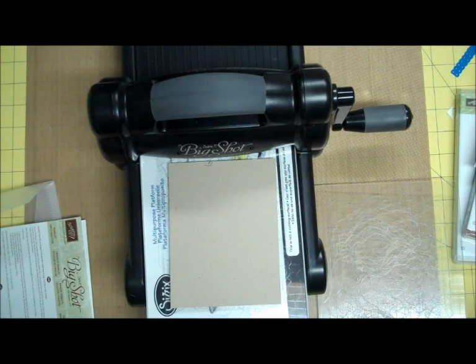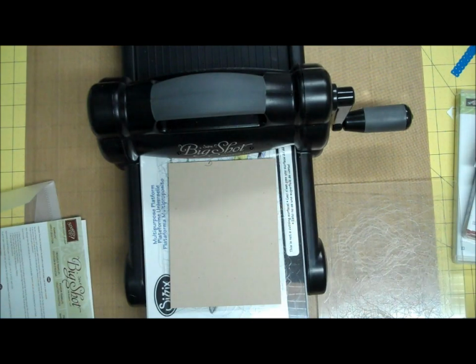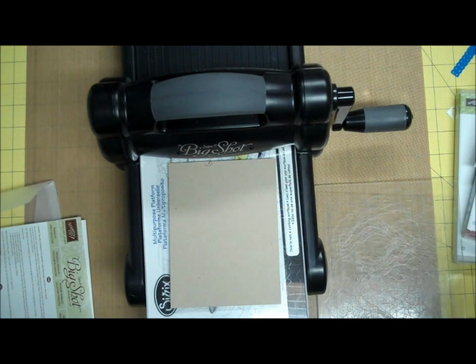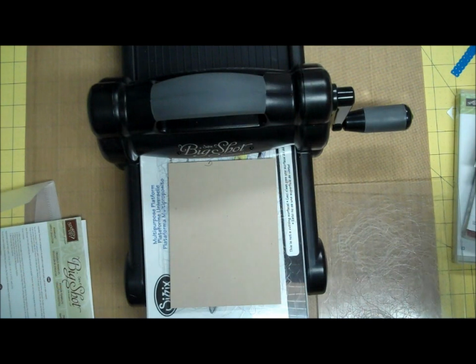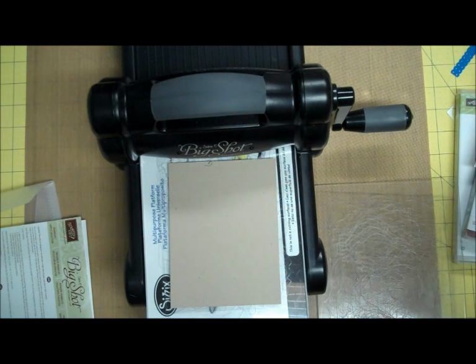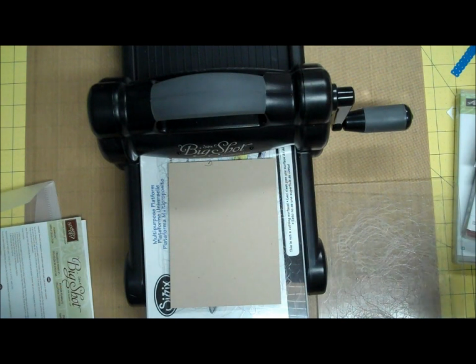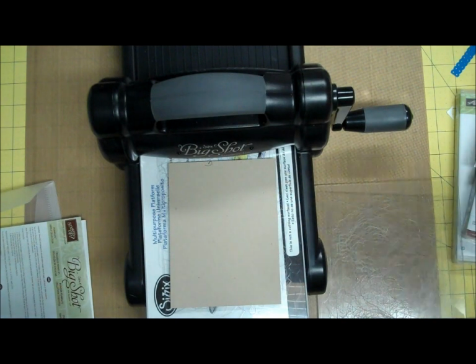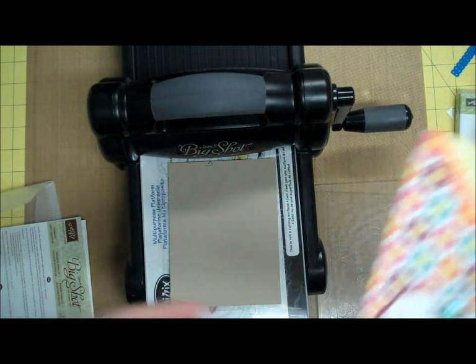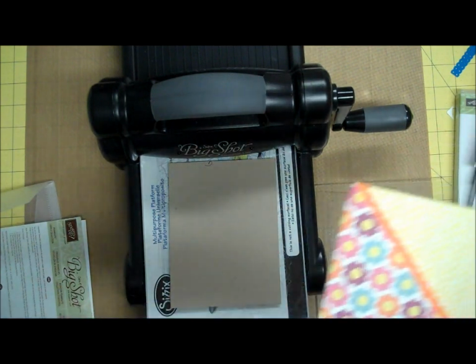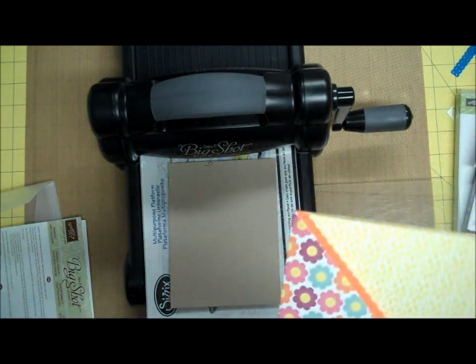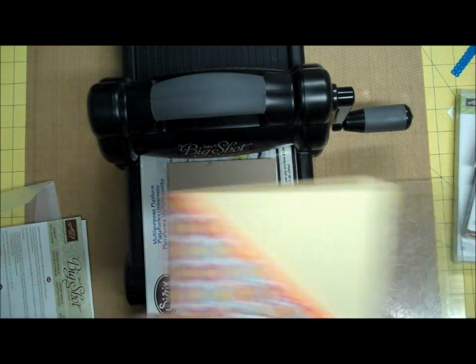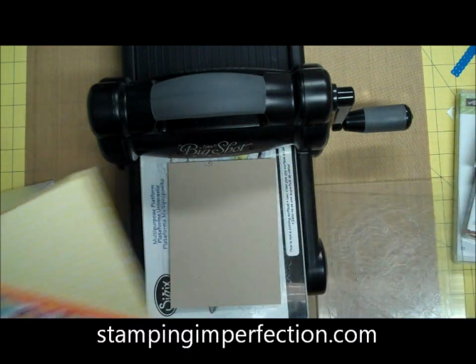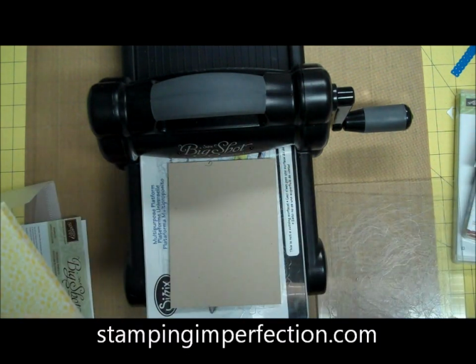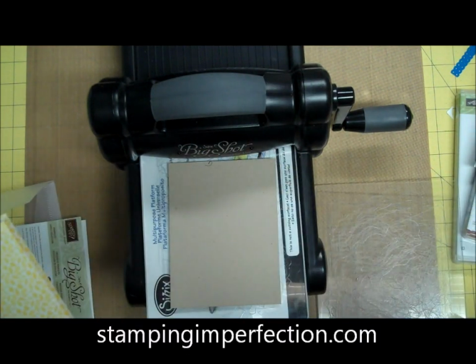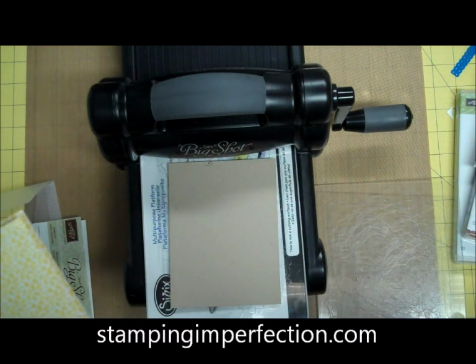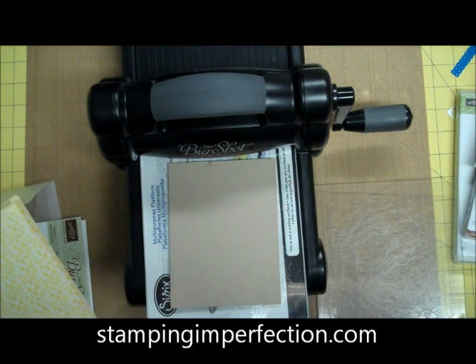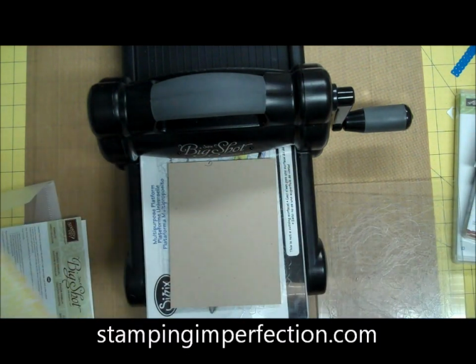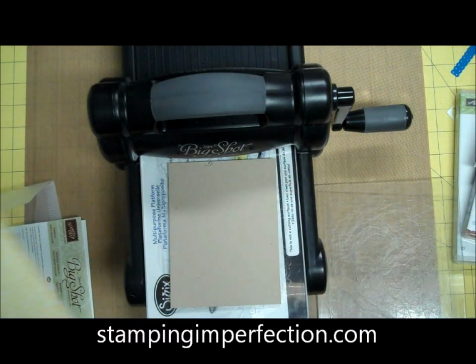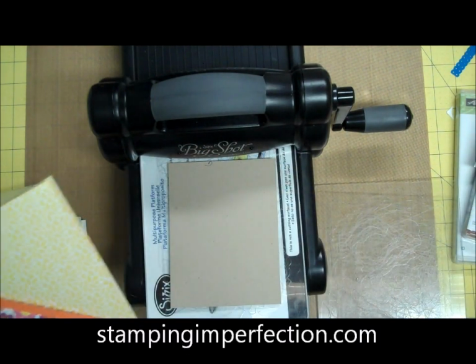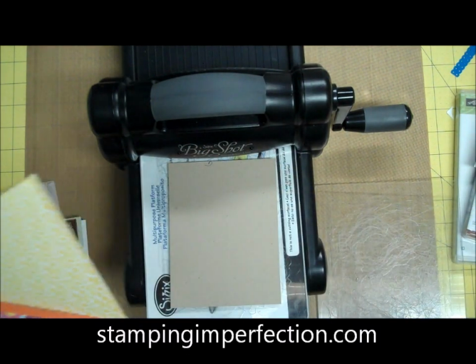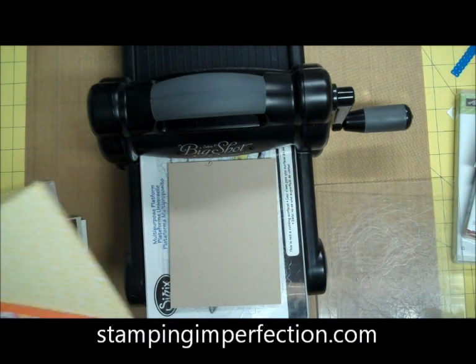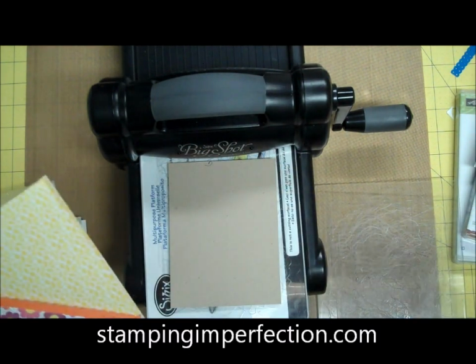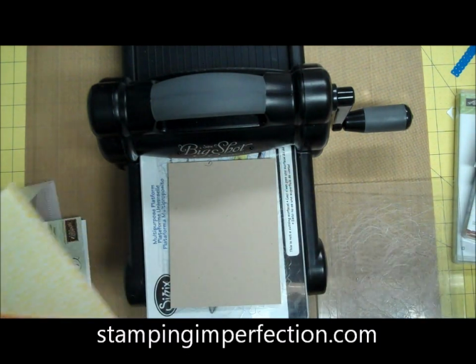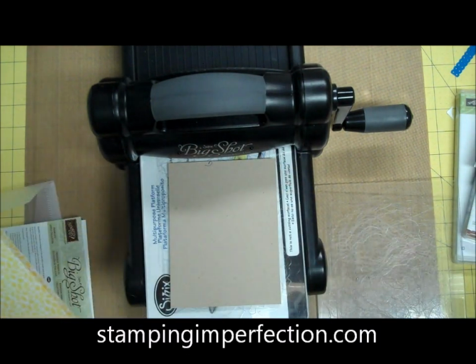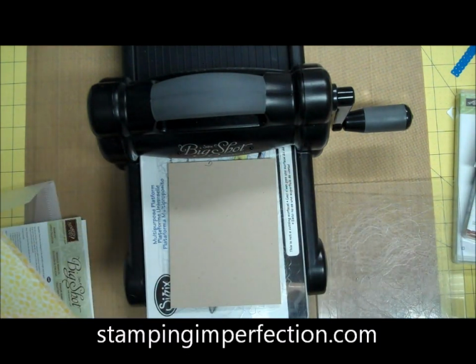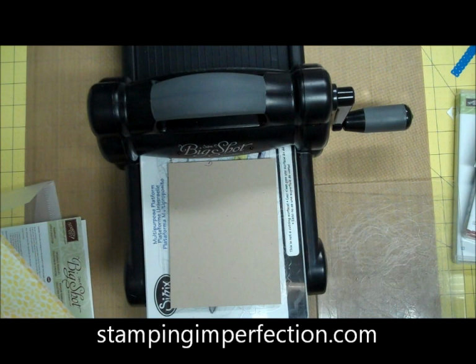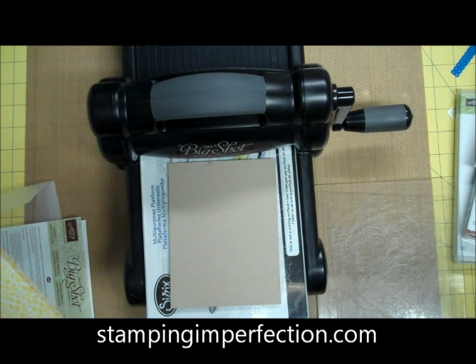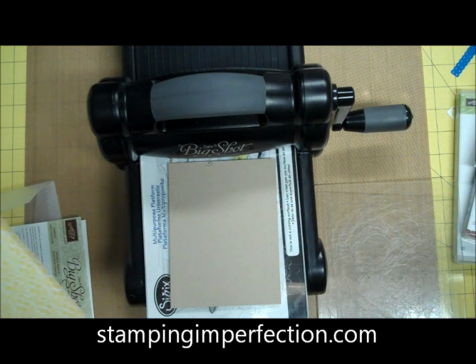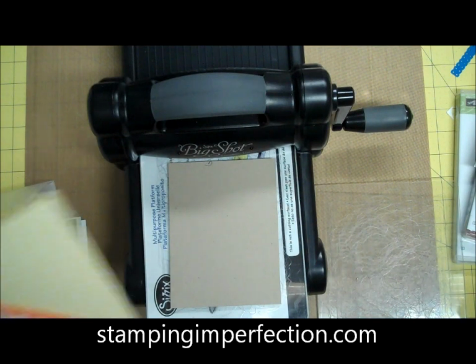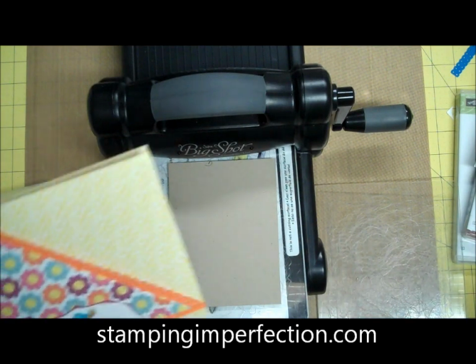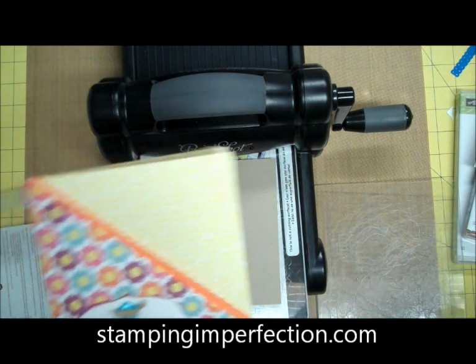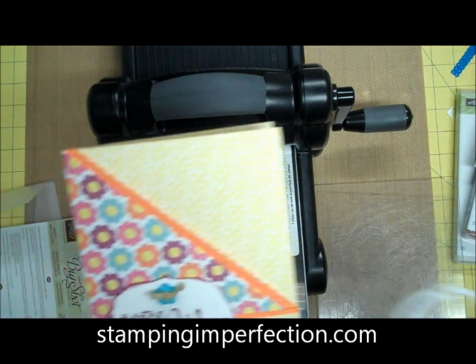Hey! Kim here from stampingimperfection.com. I have another two-minute quick tip just so you can get more out of your tools.